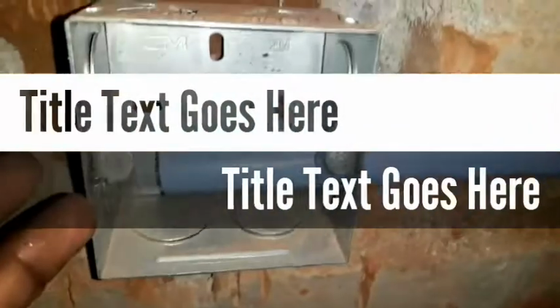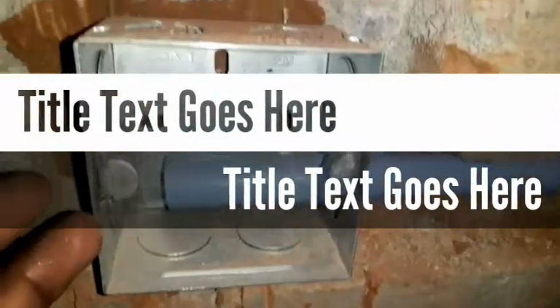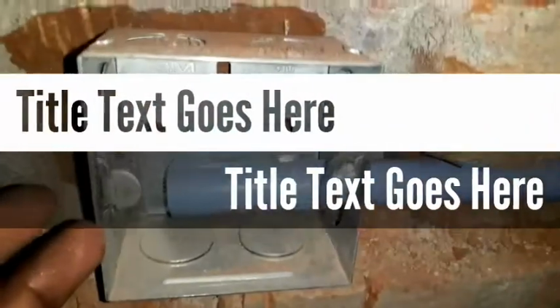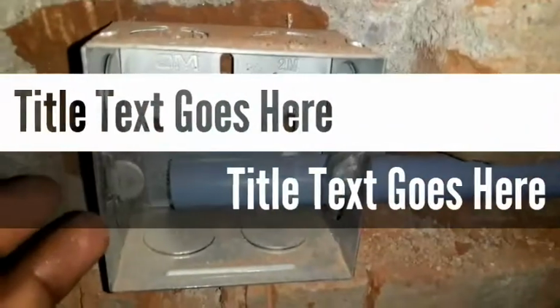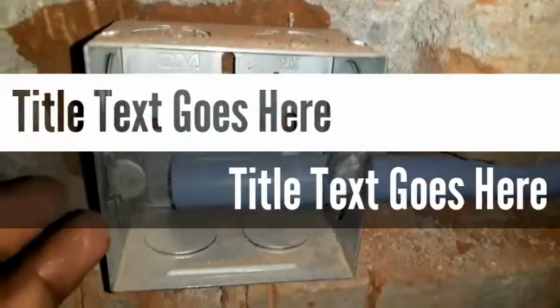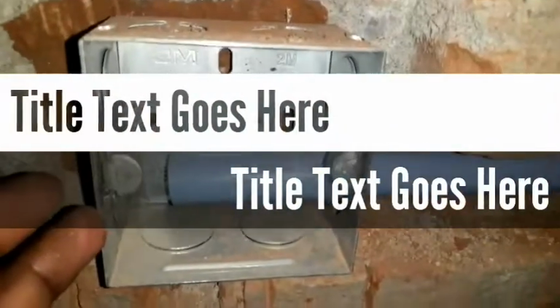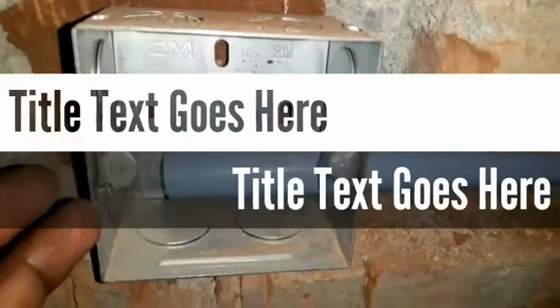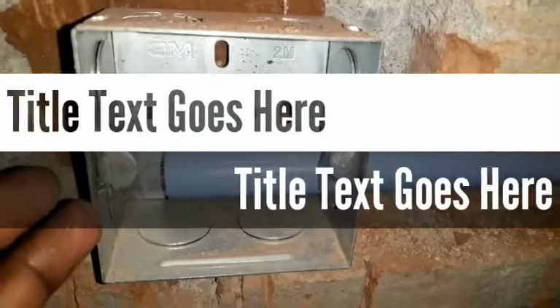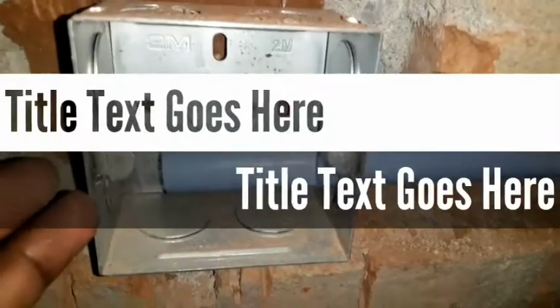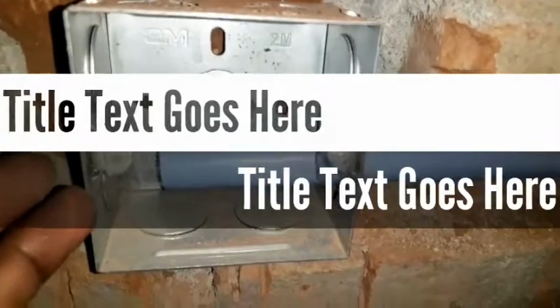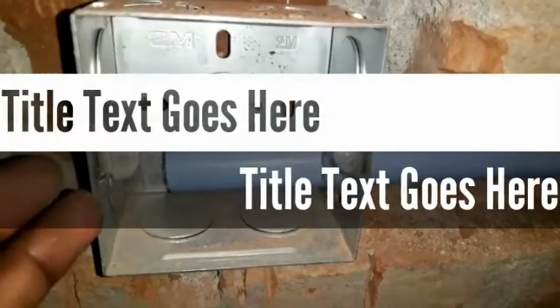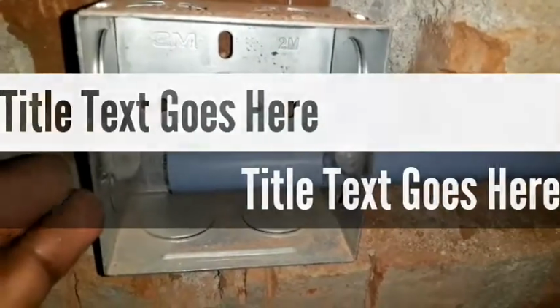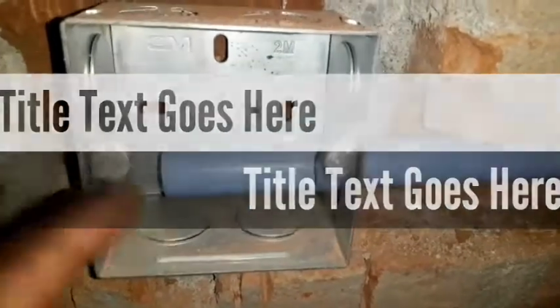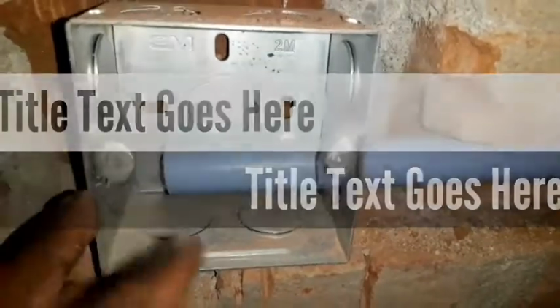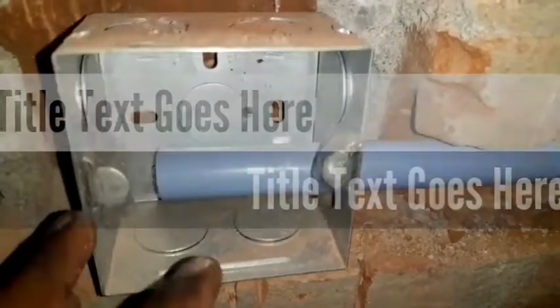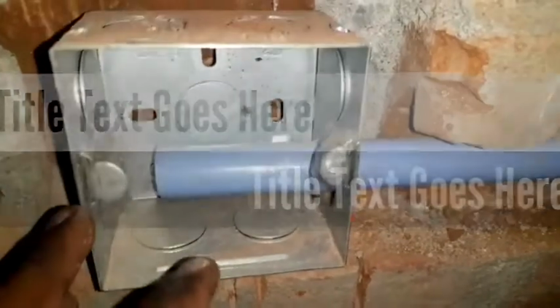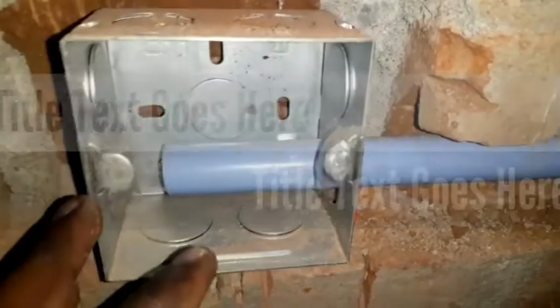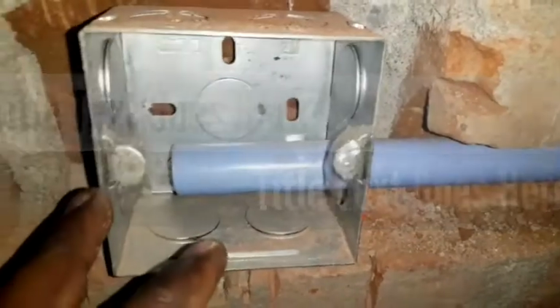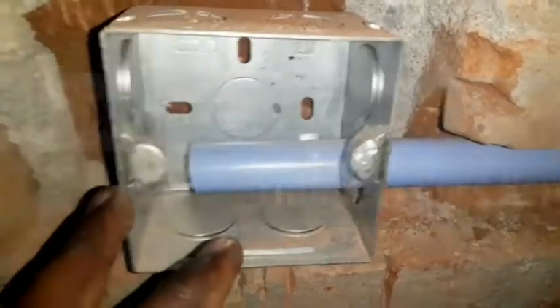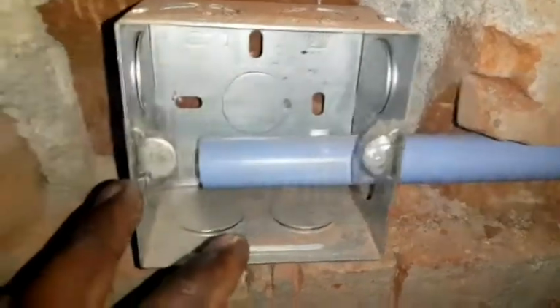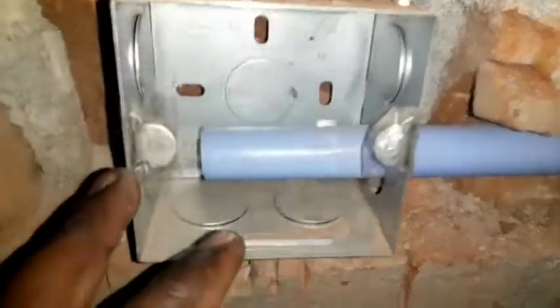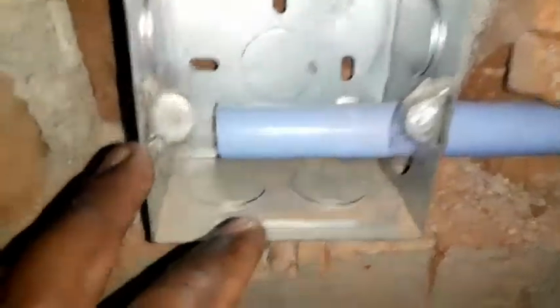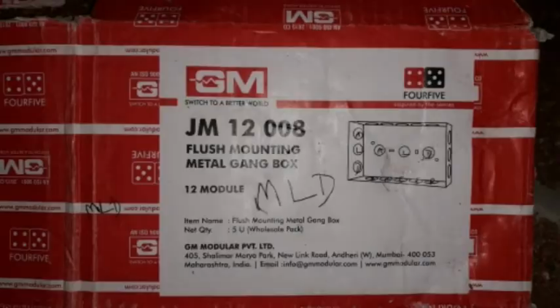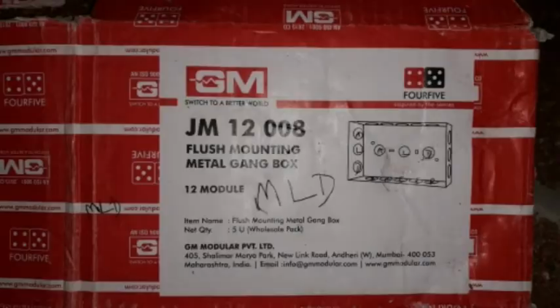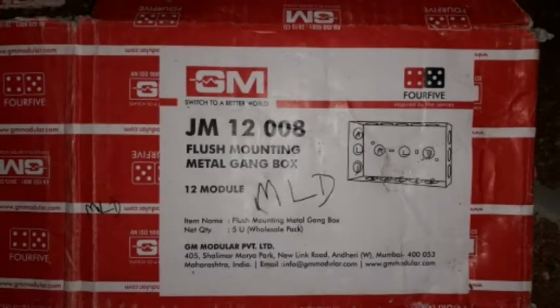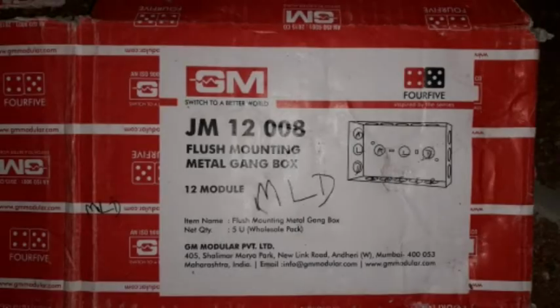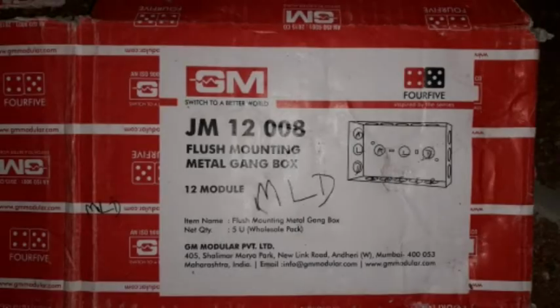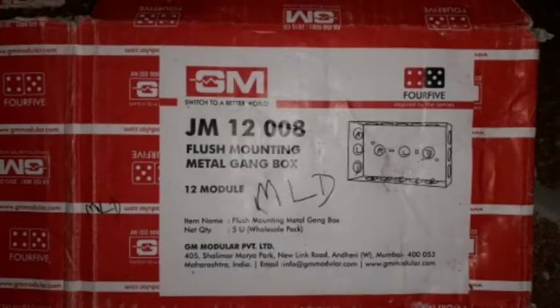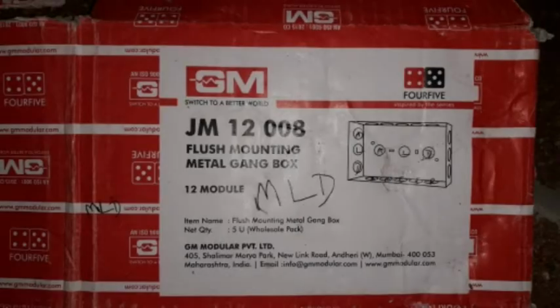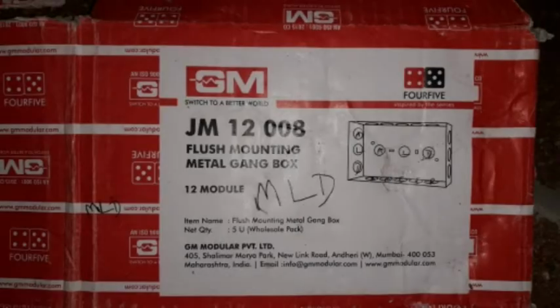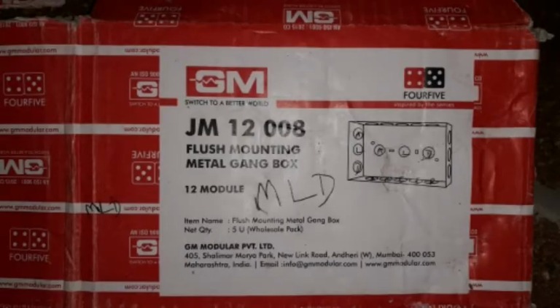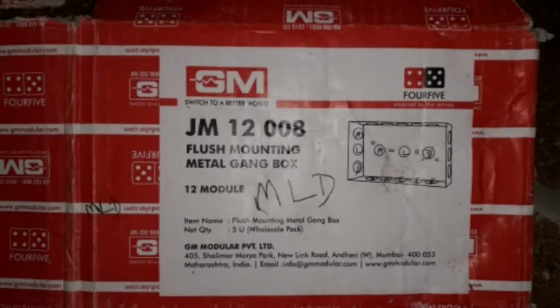Metal board is orange paper. This is a box.